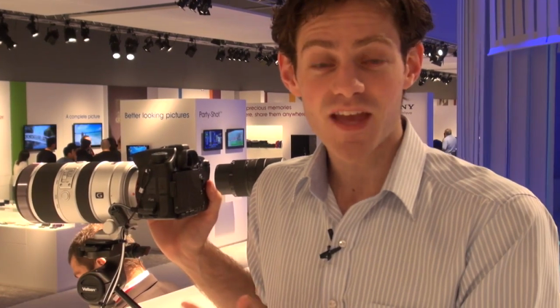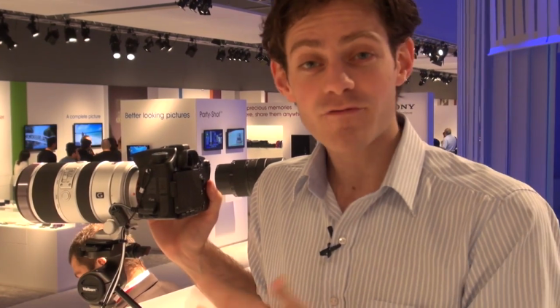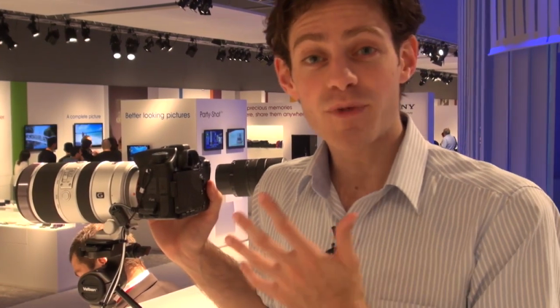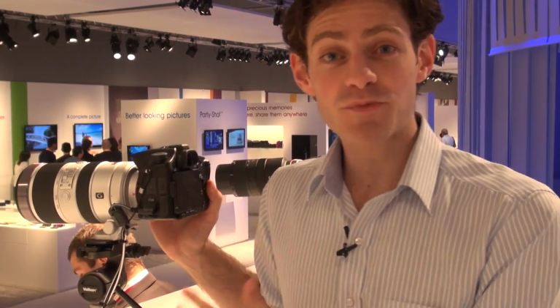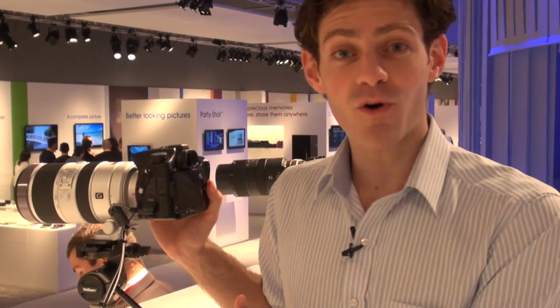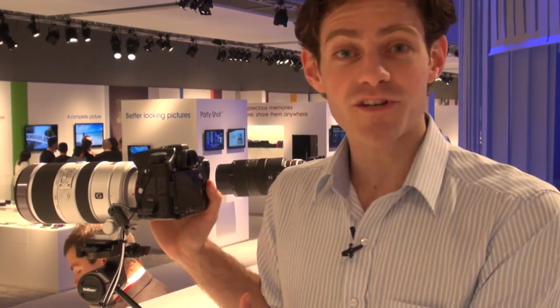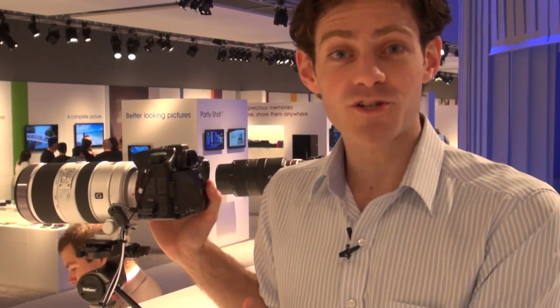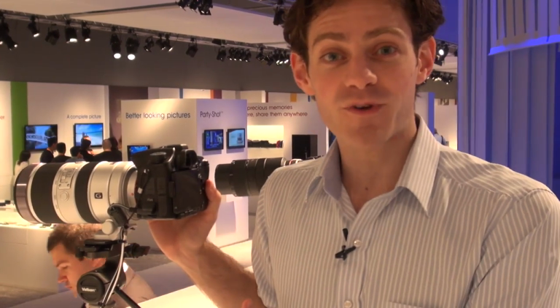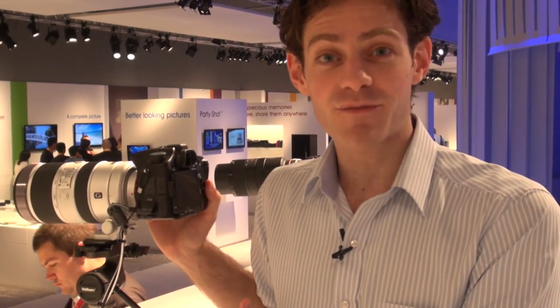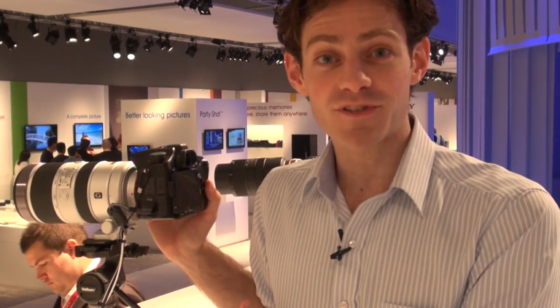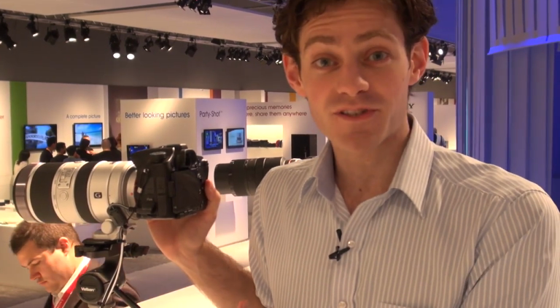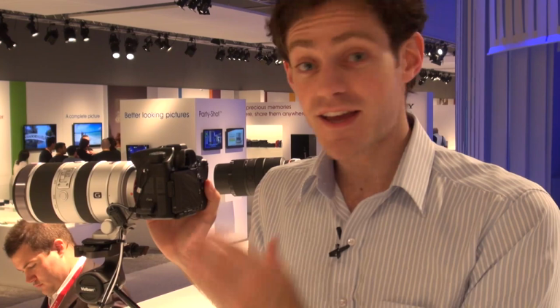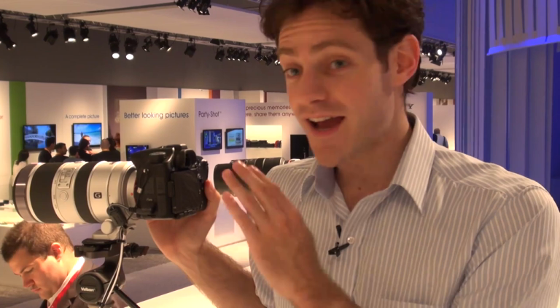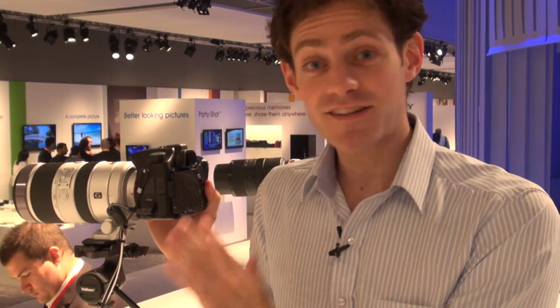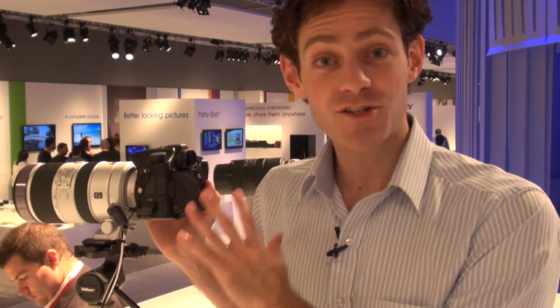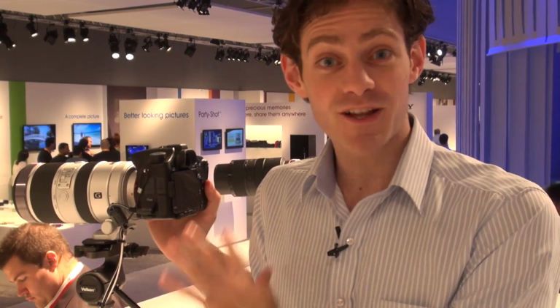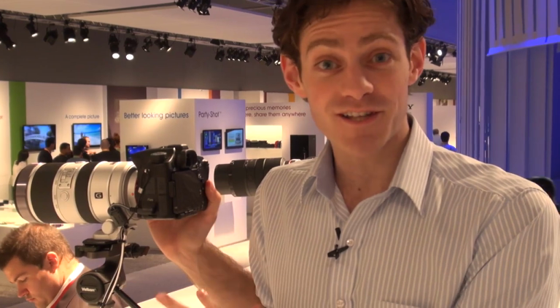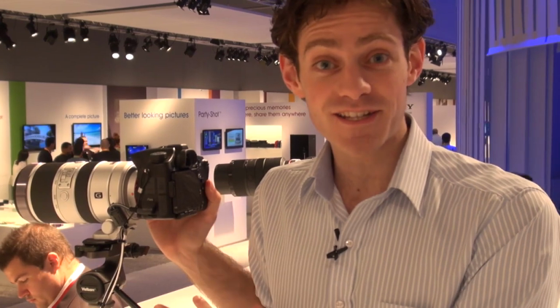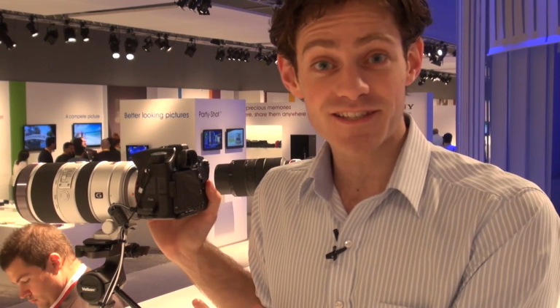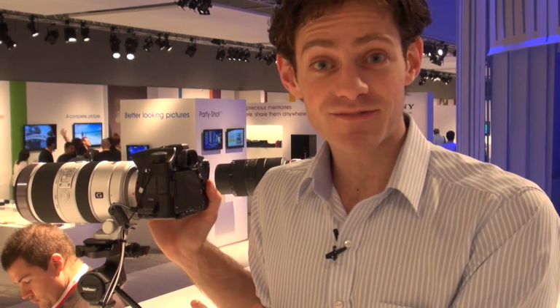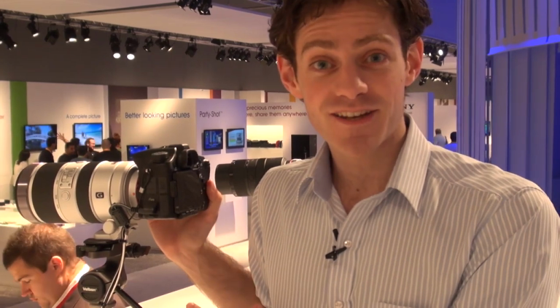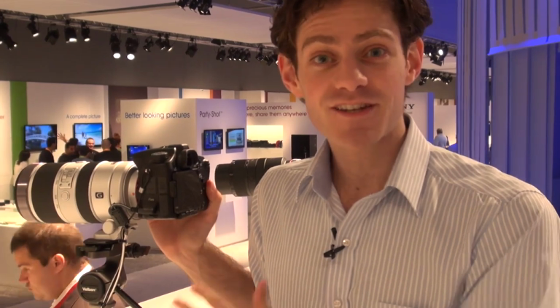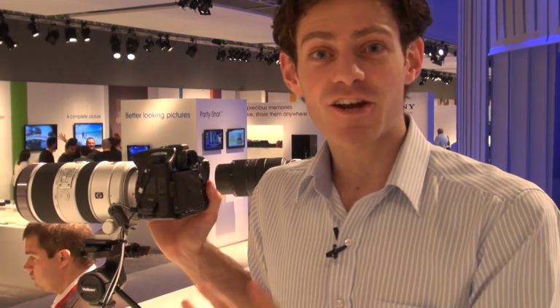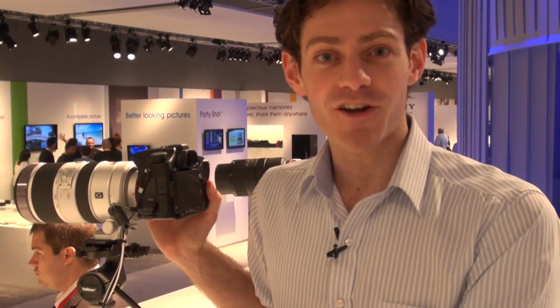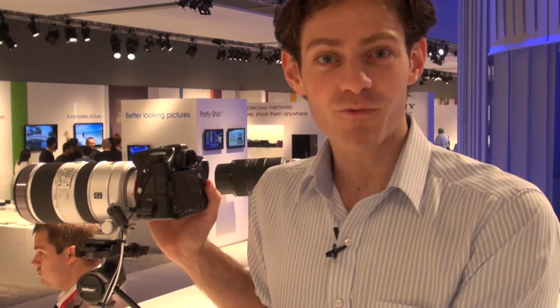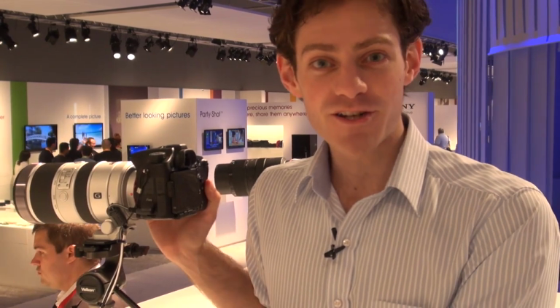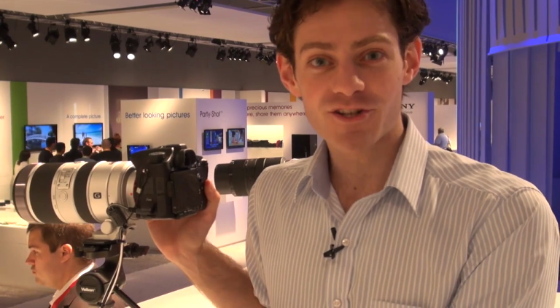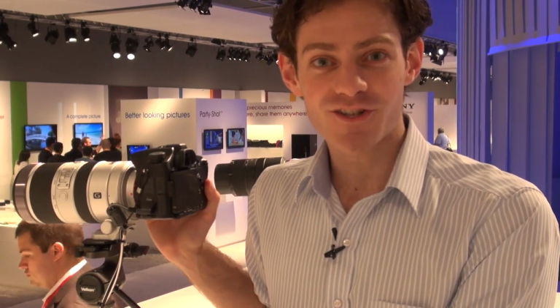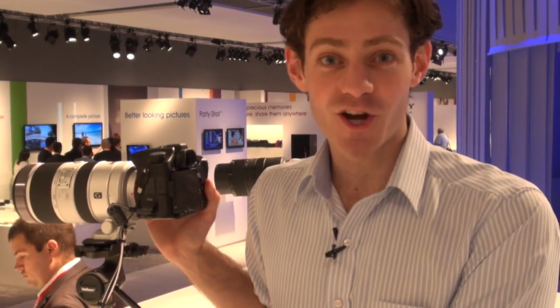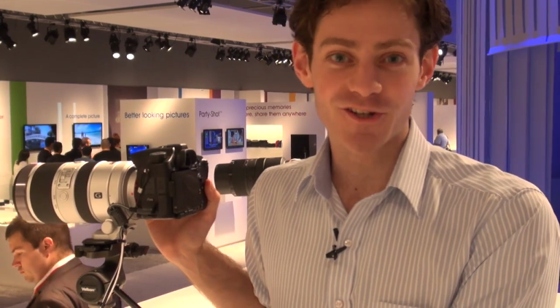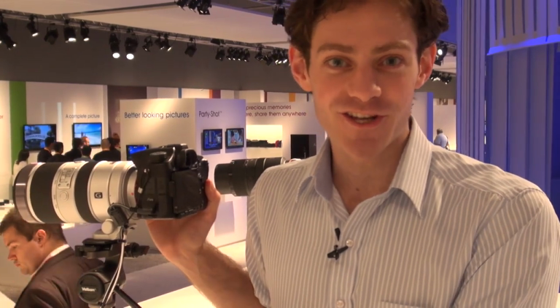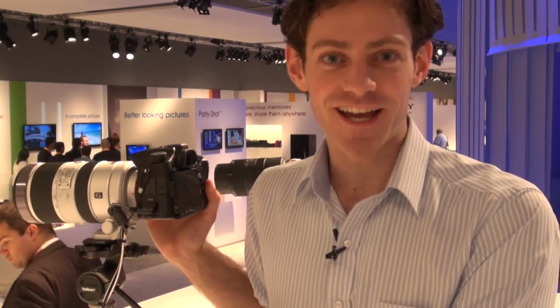For much more on digital cameras and digital SLTs, check out which.co.uk.